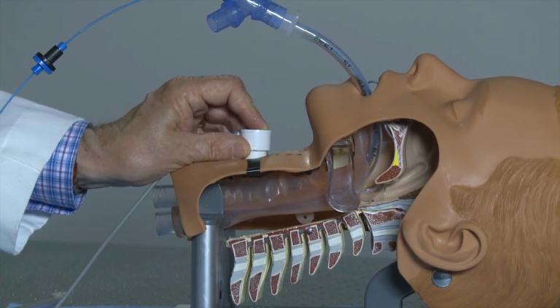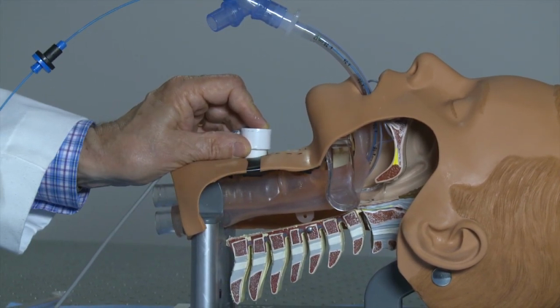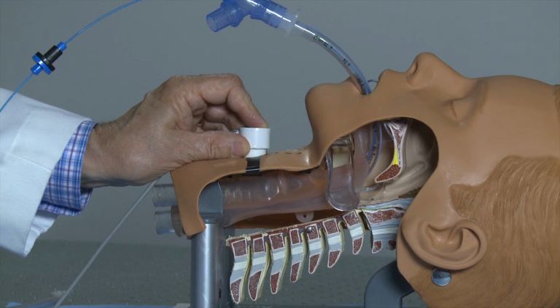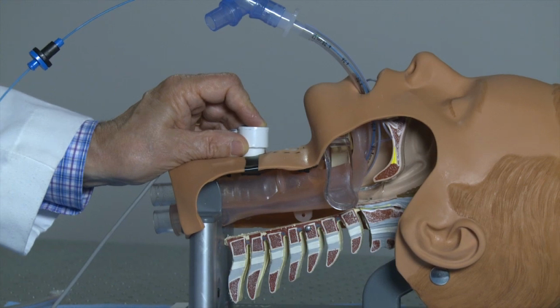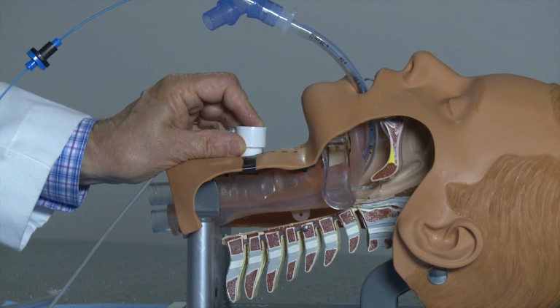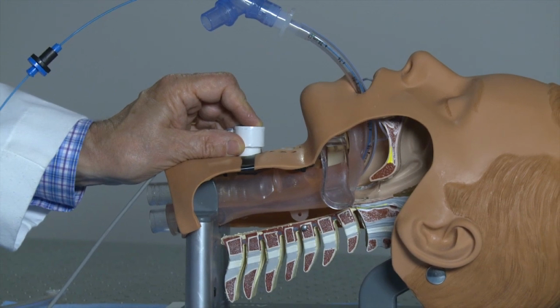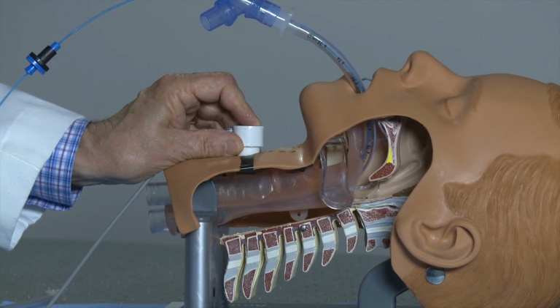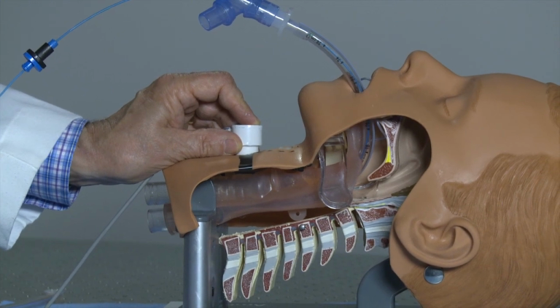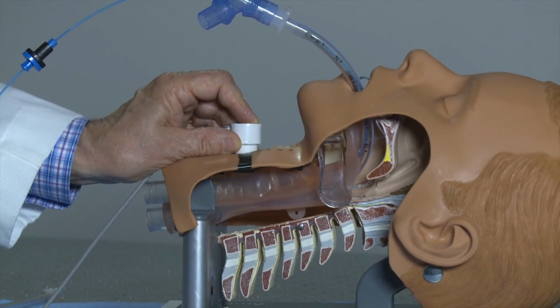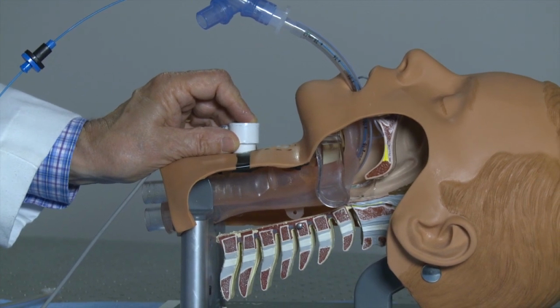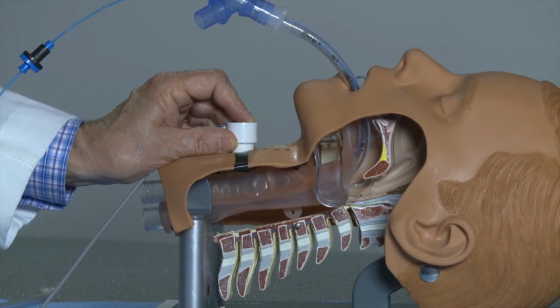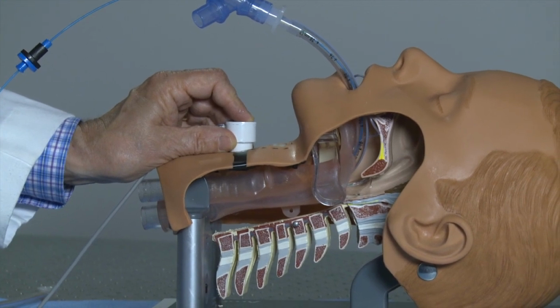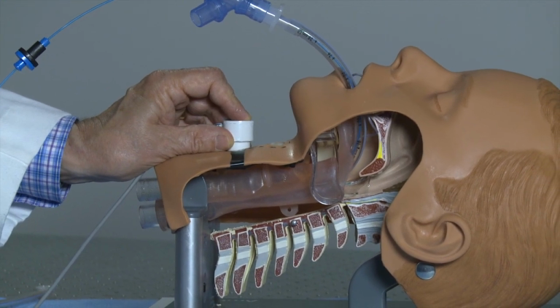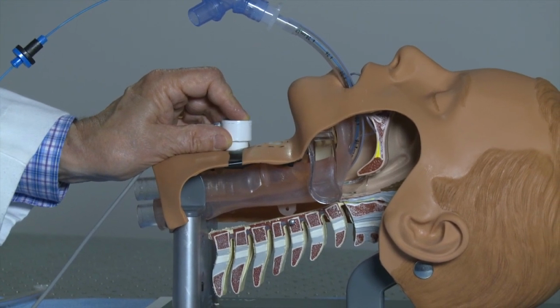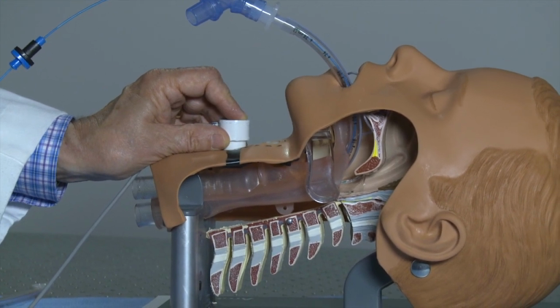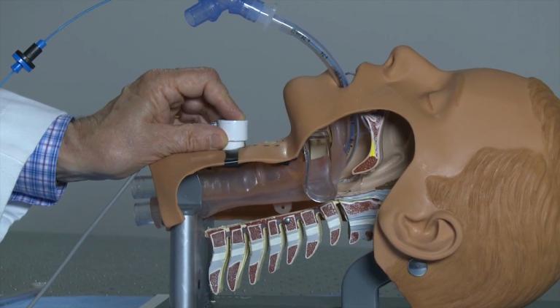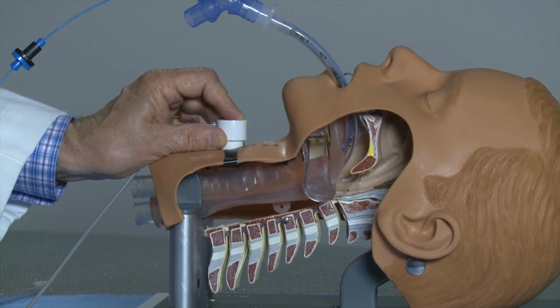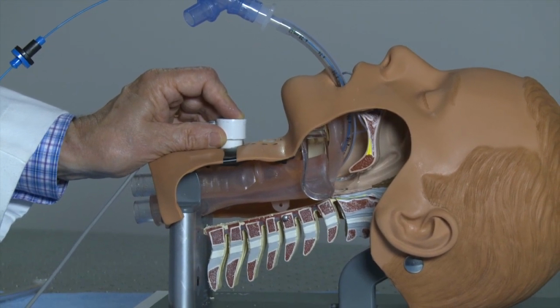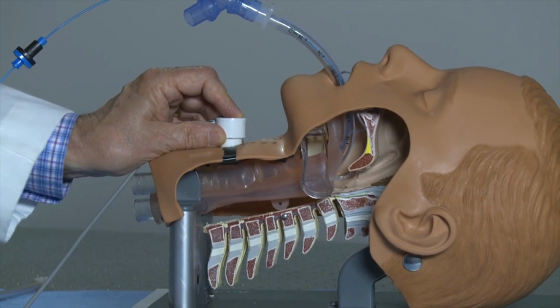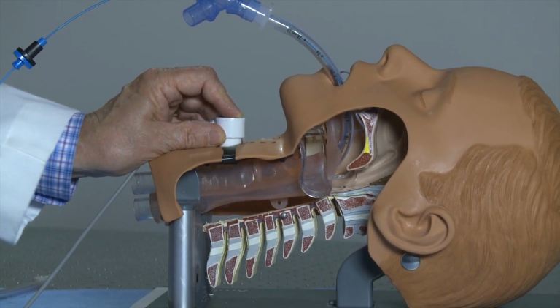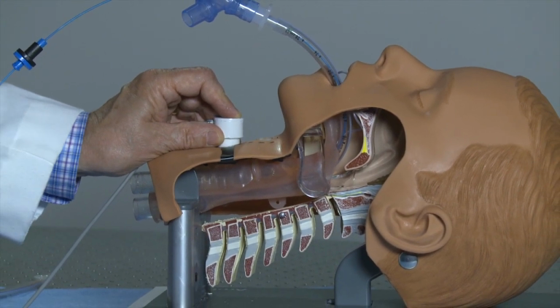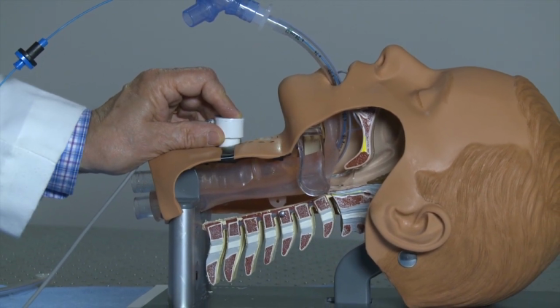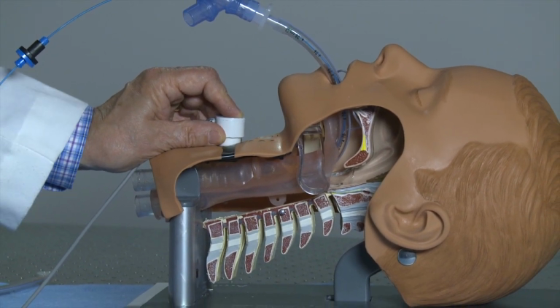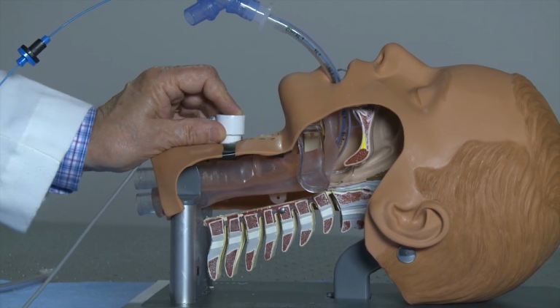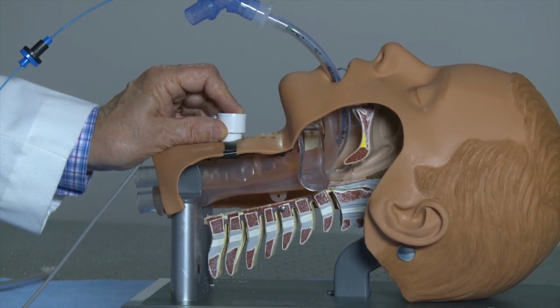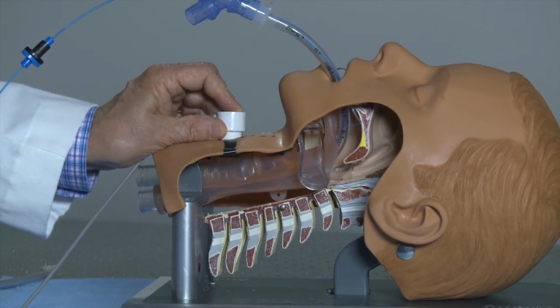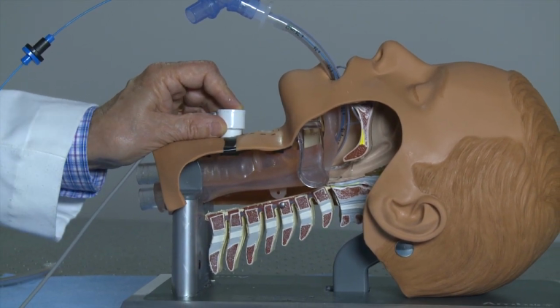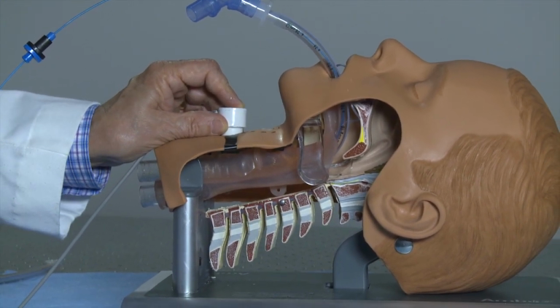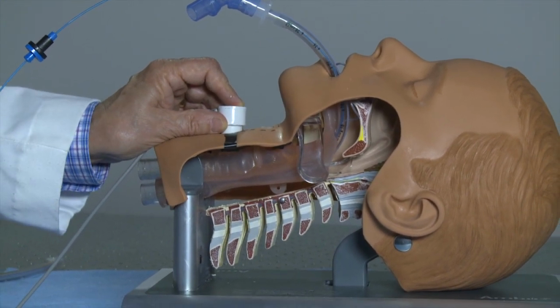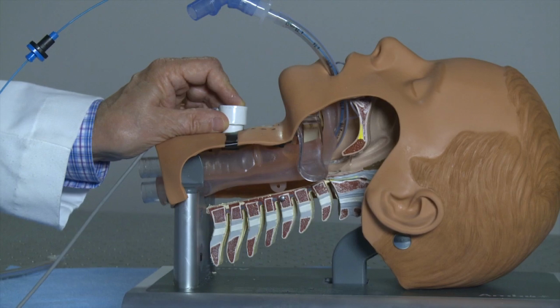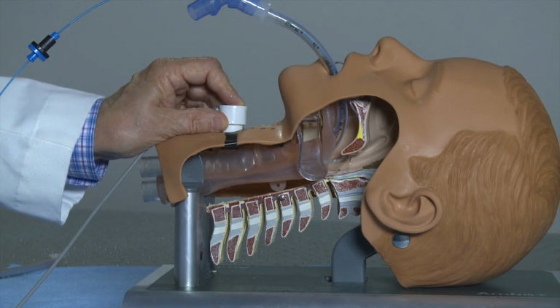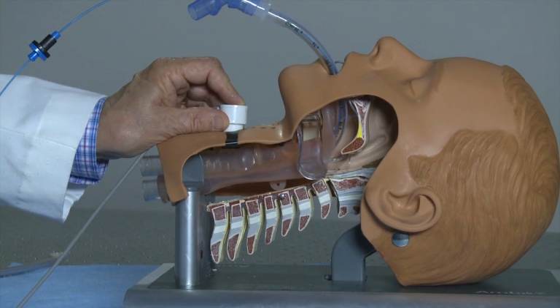Now using the opto-acoustic device for guidance, I have once again a perfectly positioned endotracheal tube.